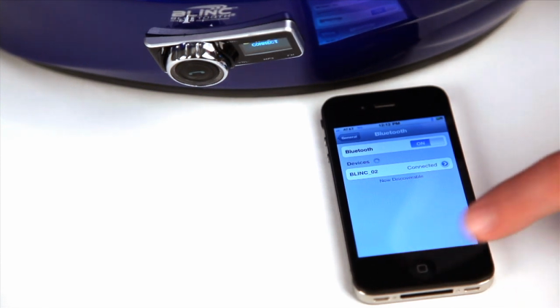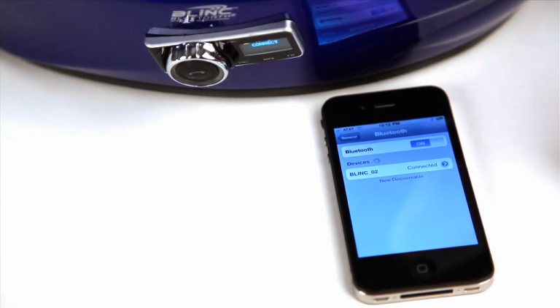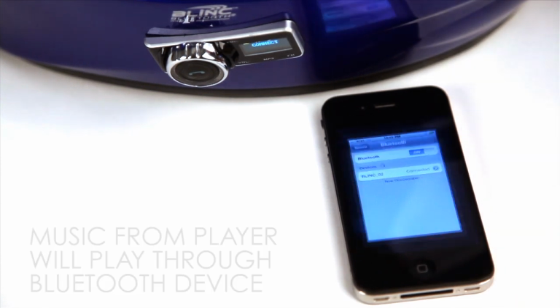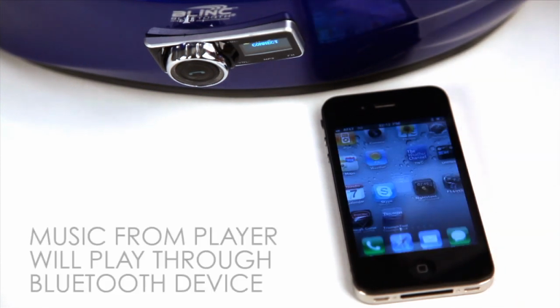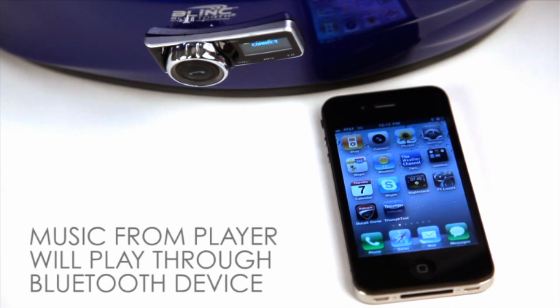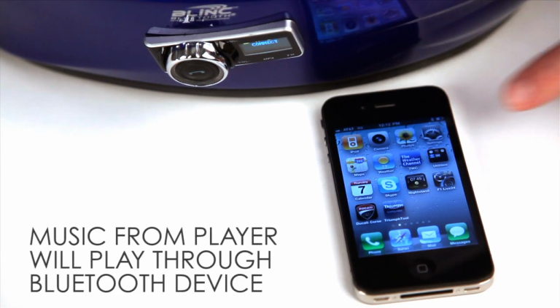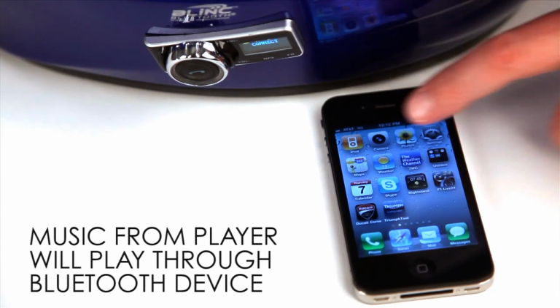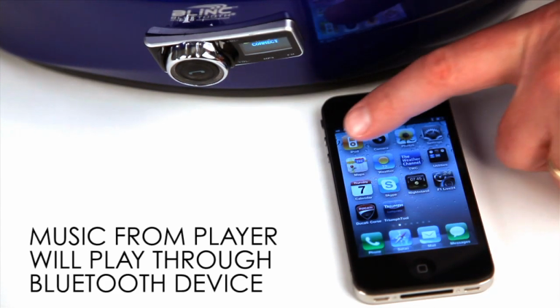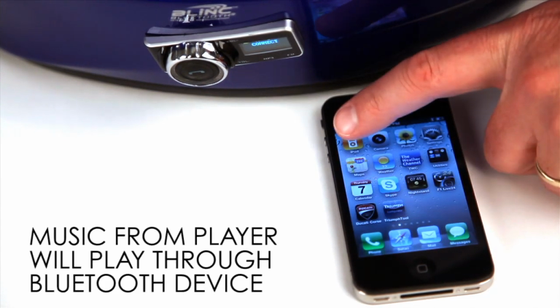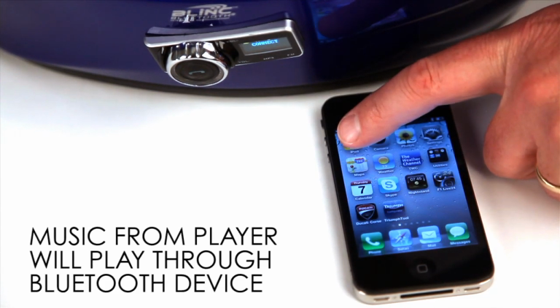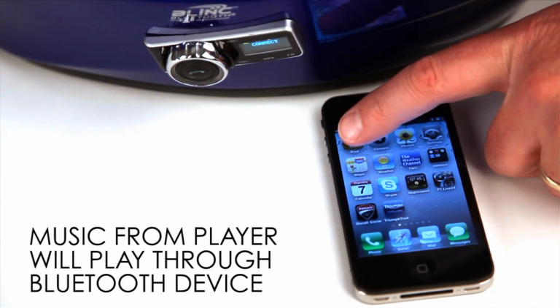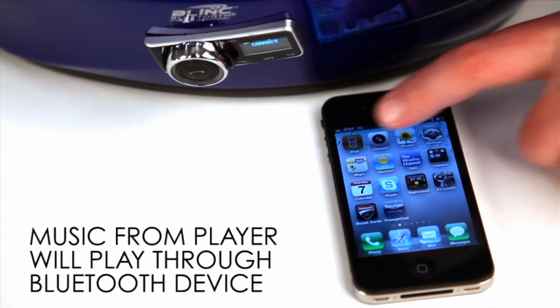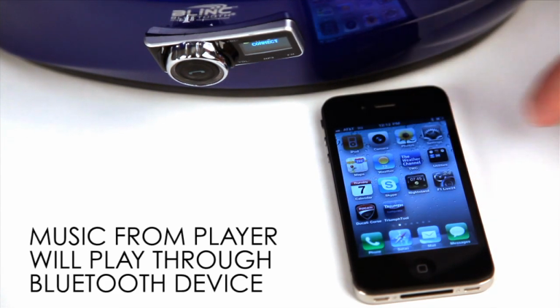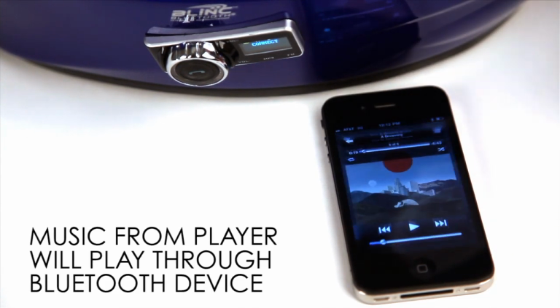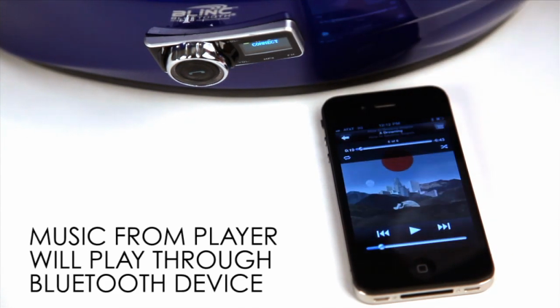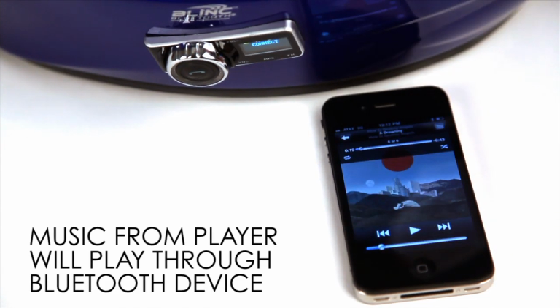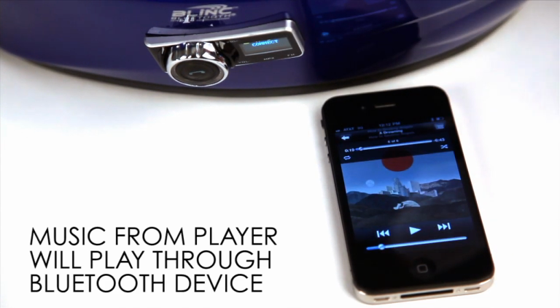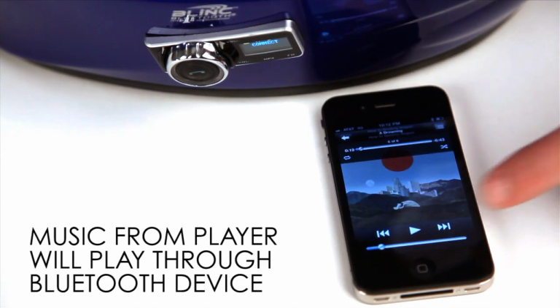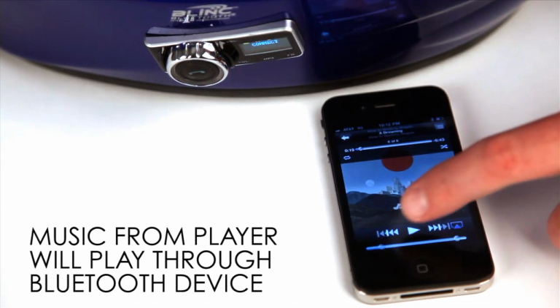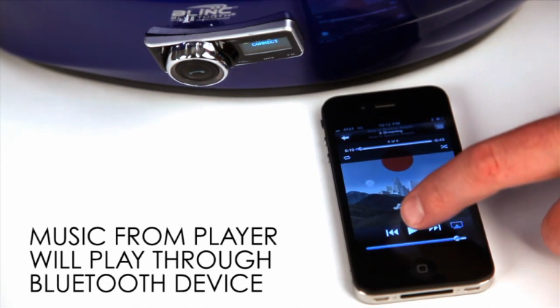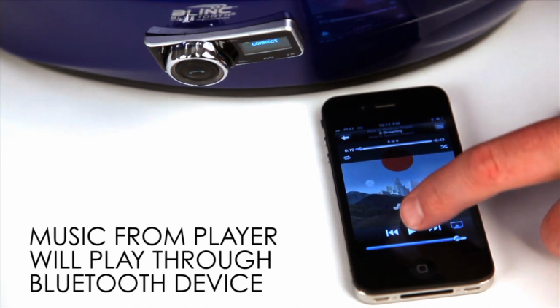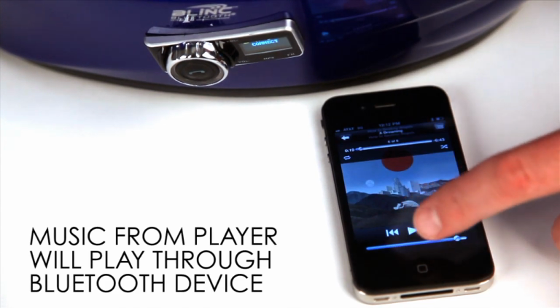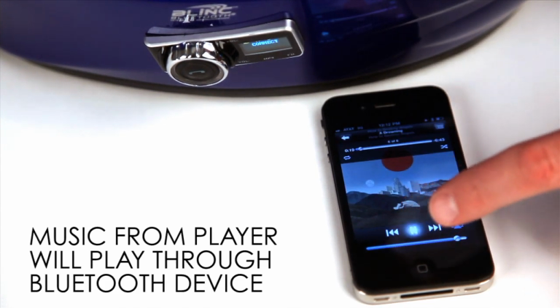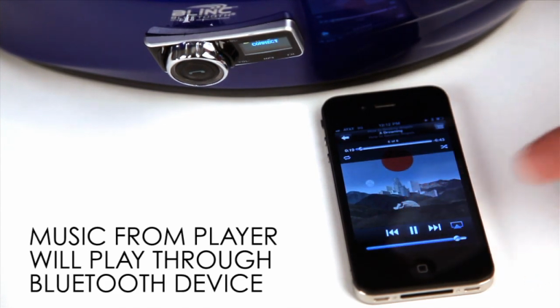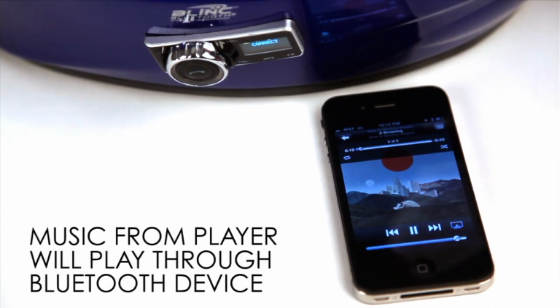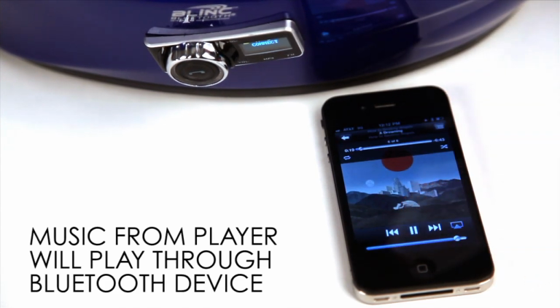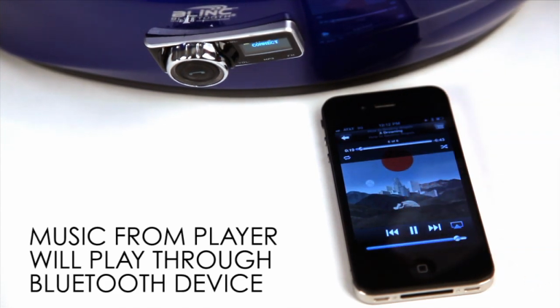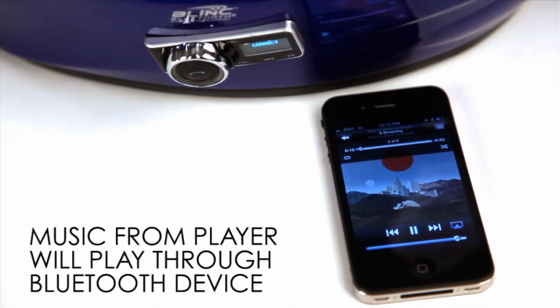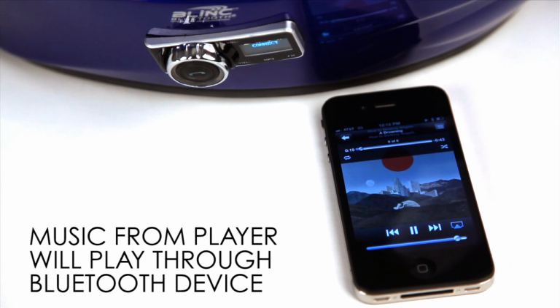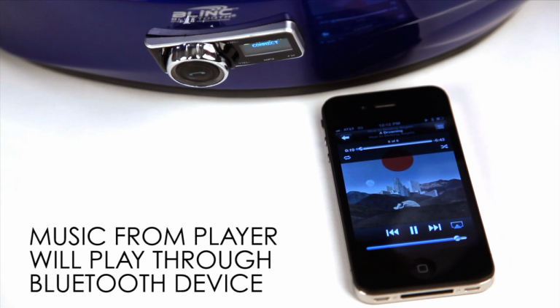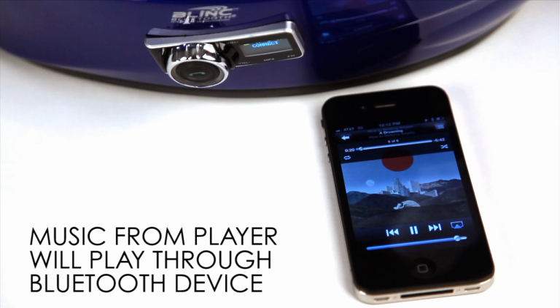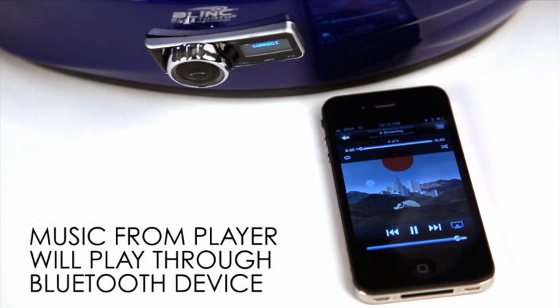To stream music from your phone to your helmet, simply access your music player and play the desired music.